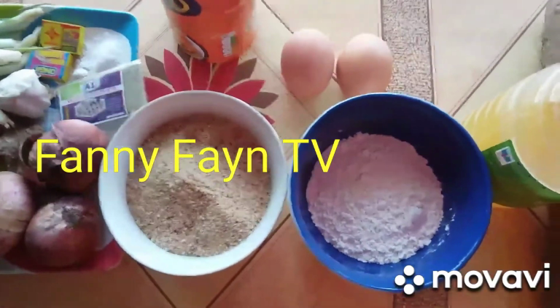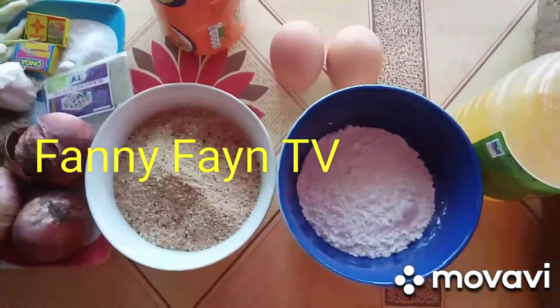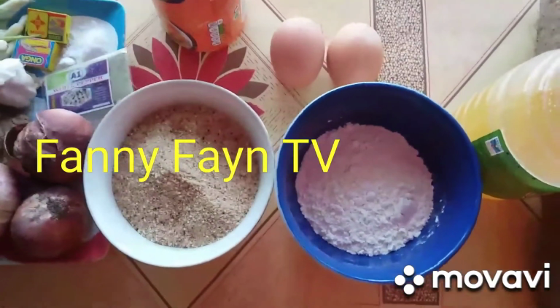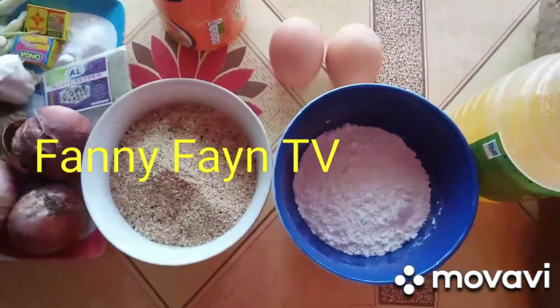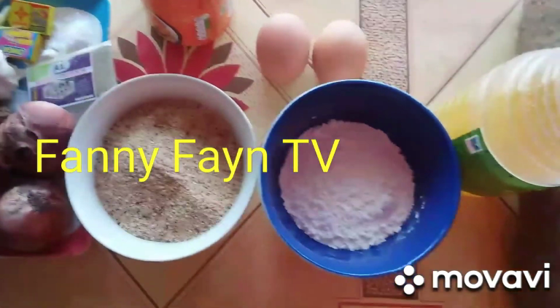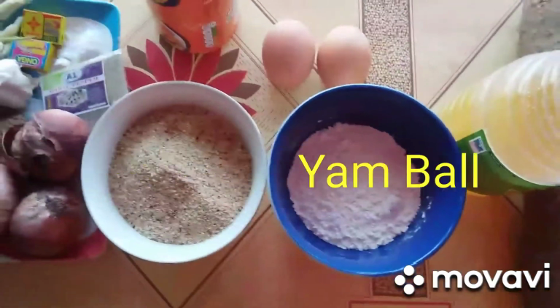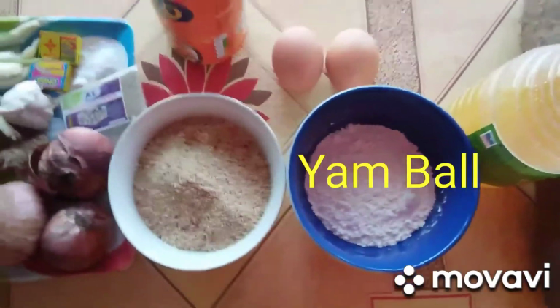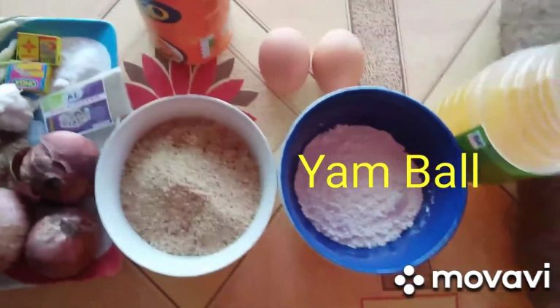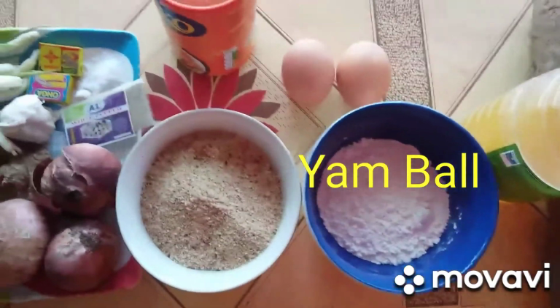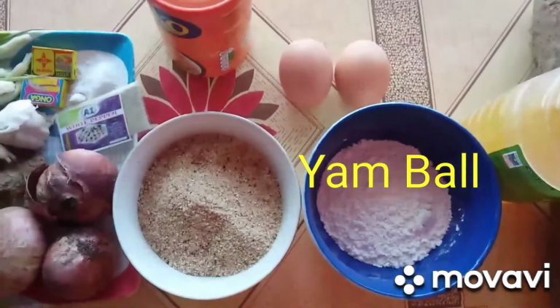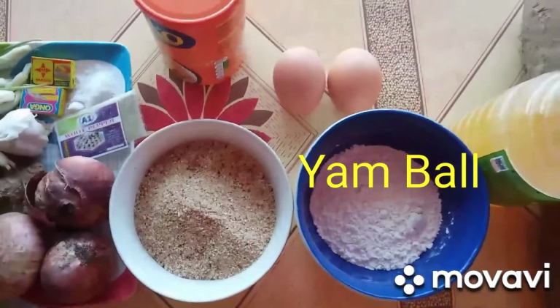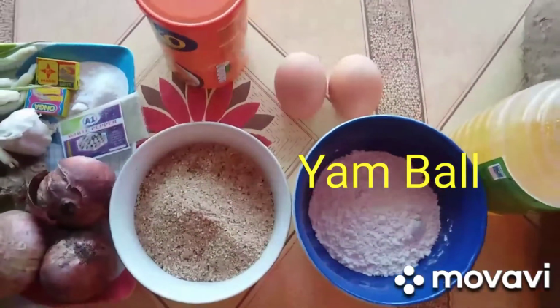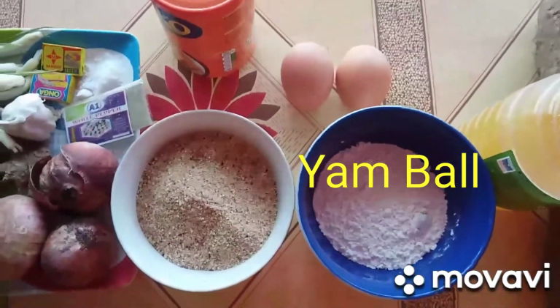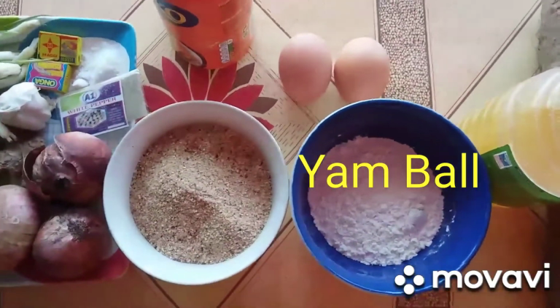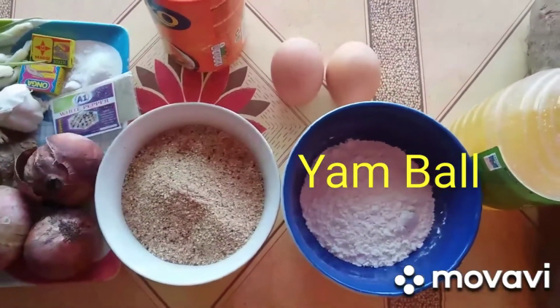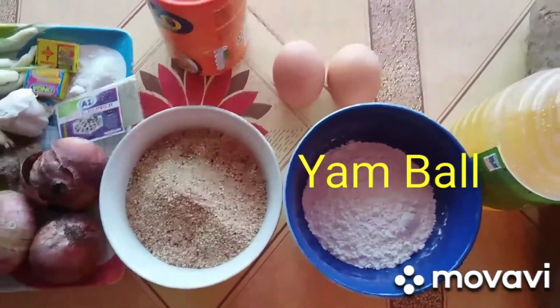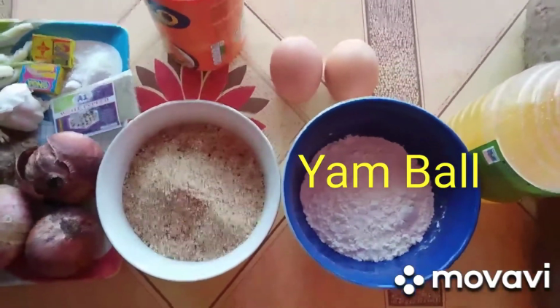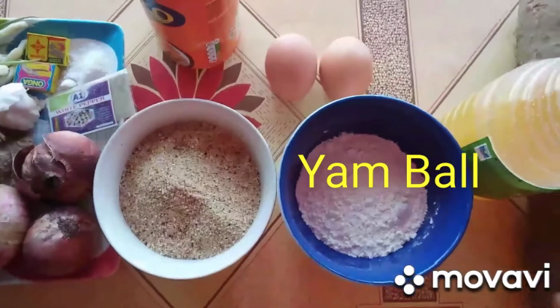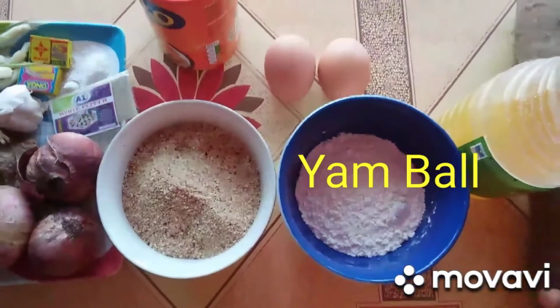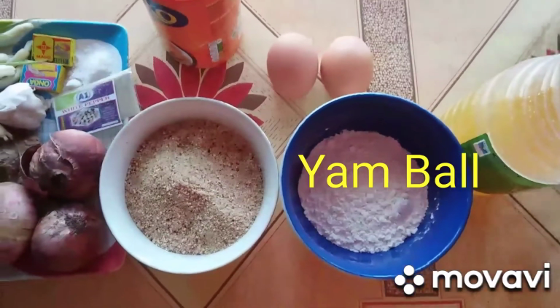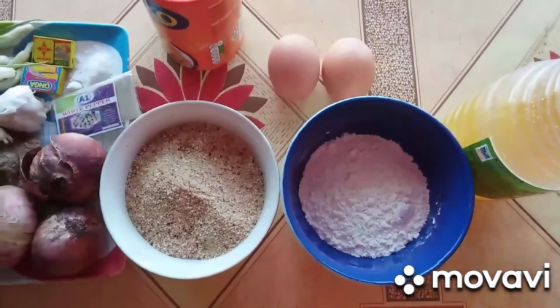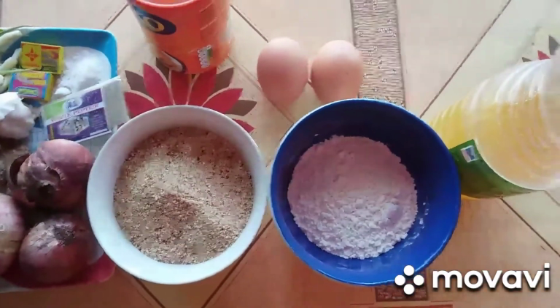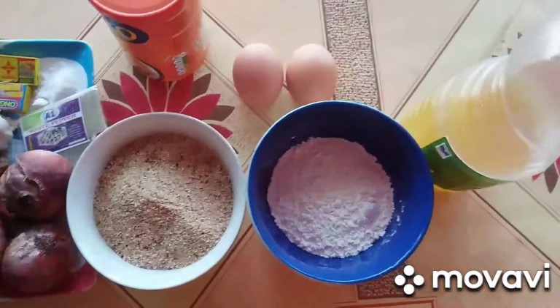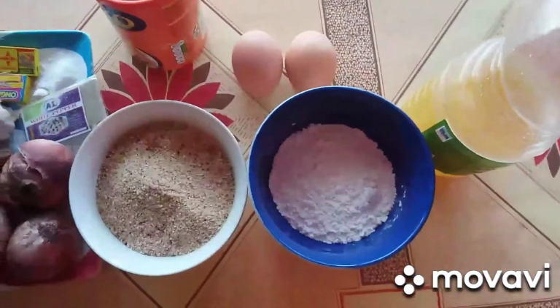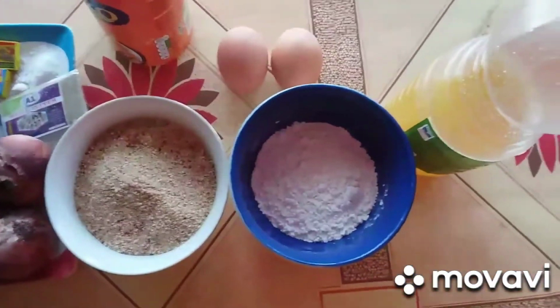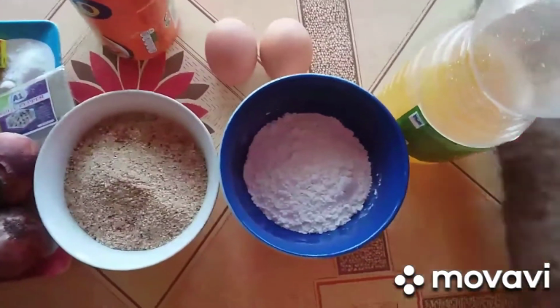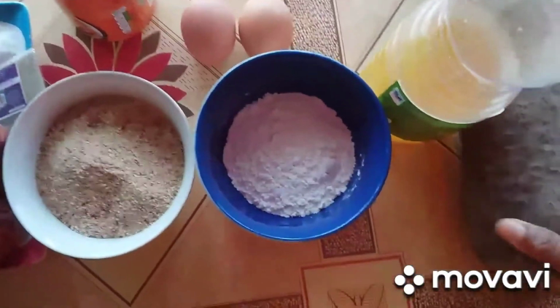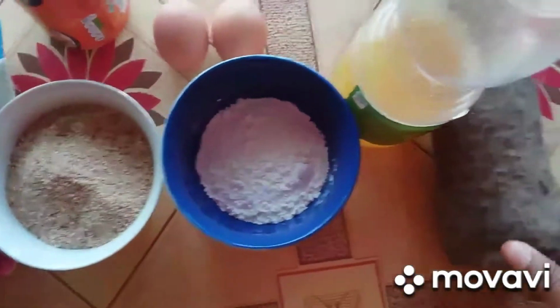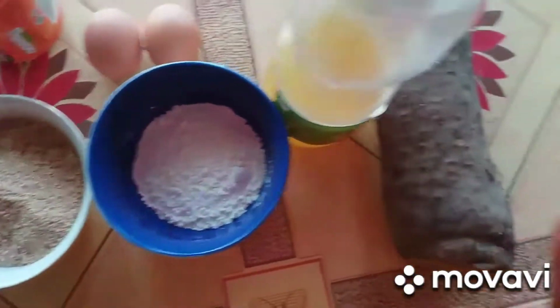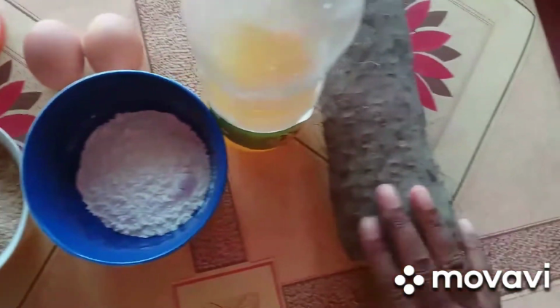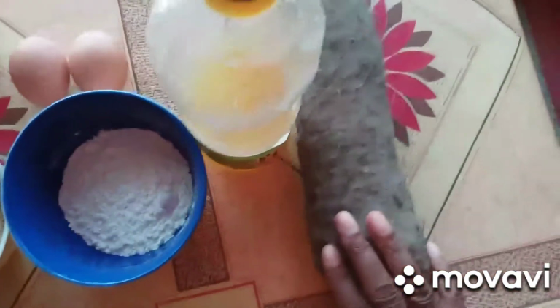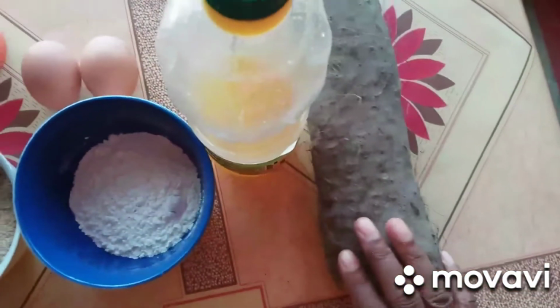Inside this video today, we will make yam balls — yambol. The main ingredient is yams.